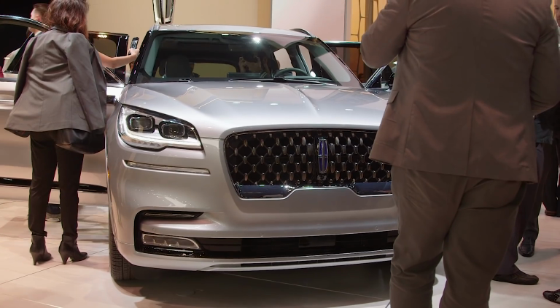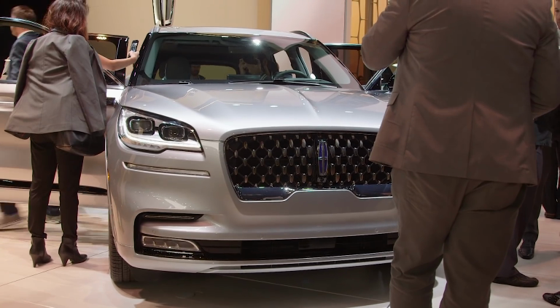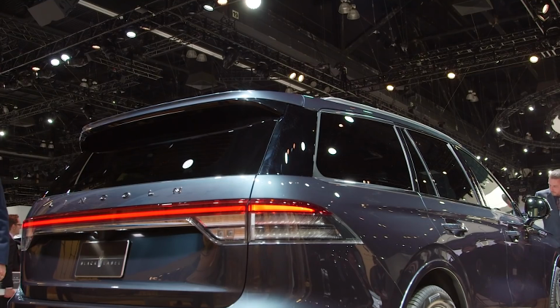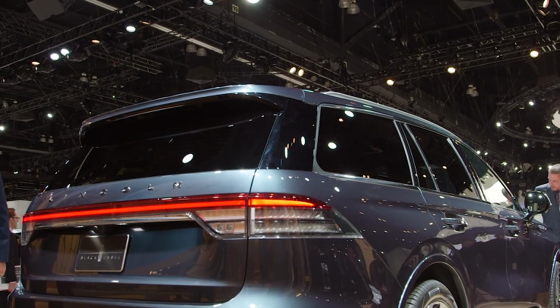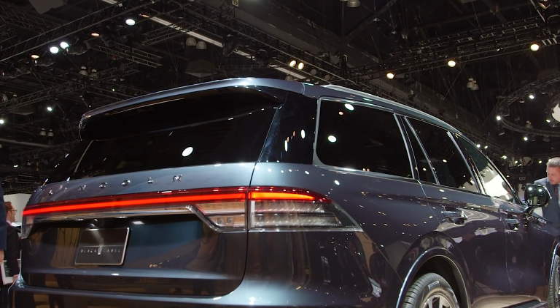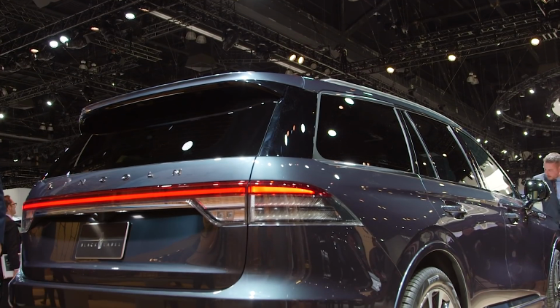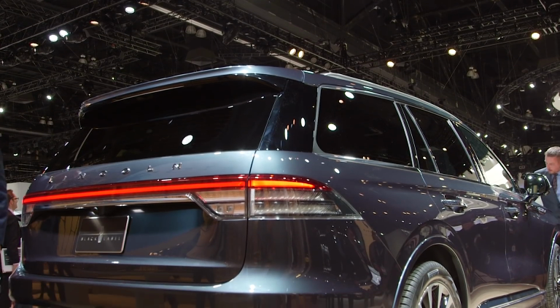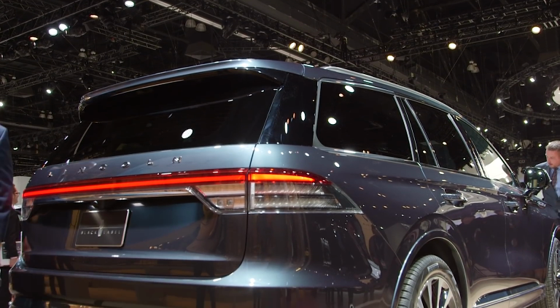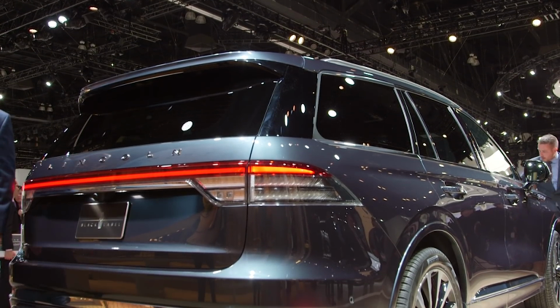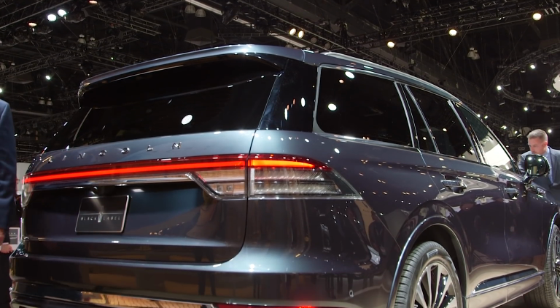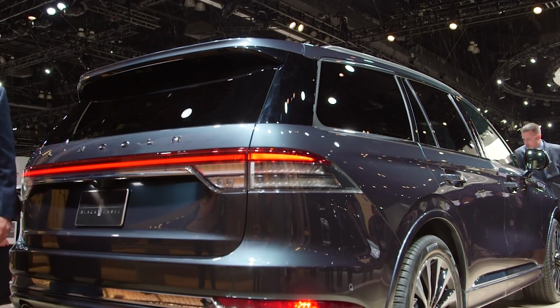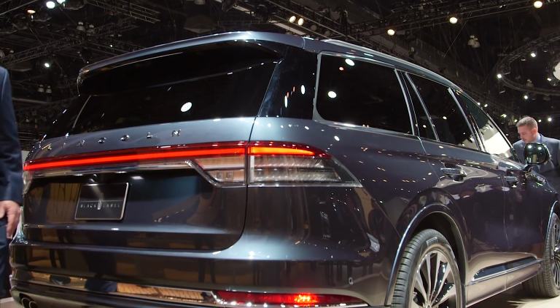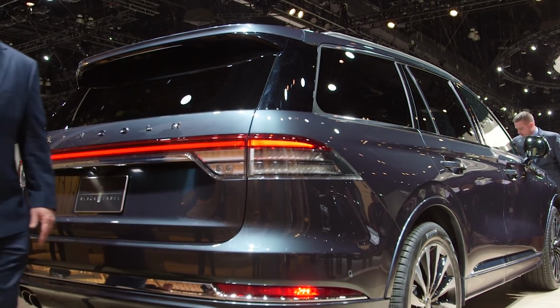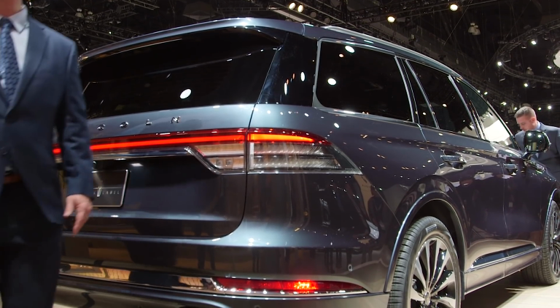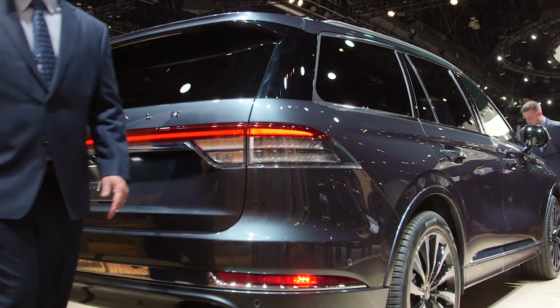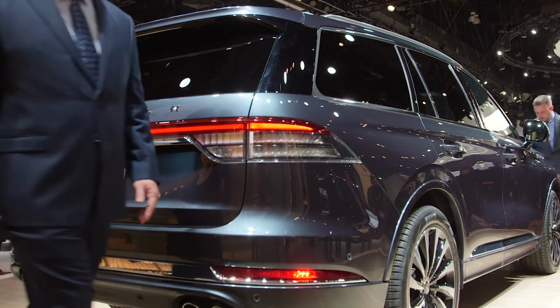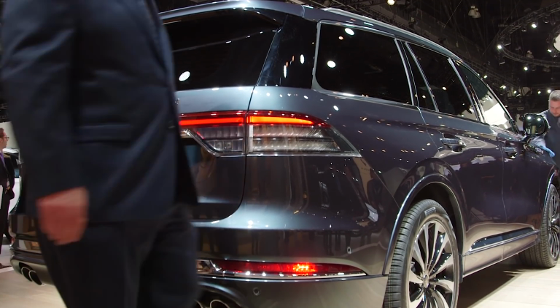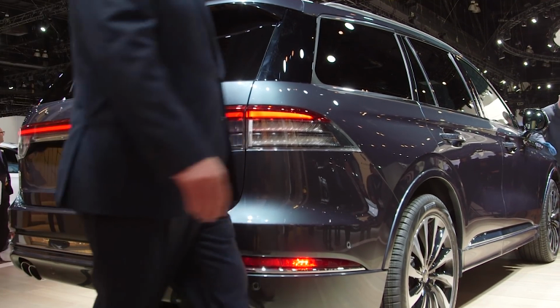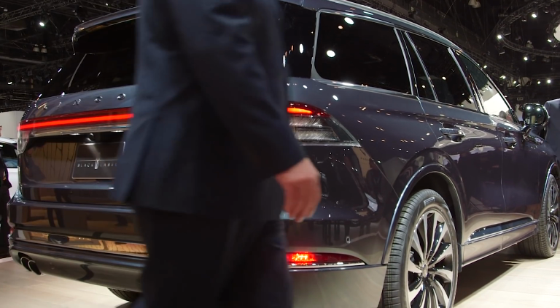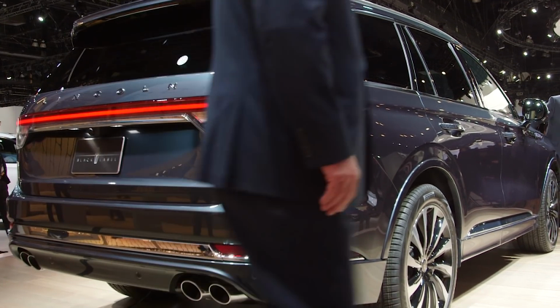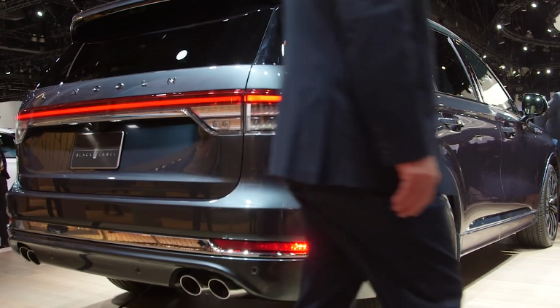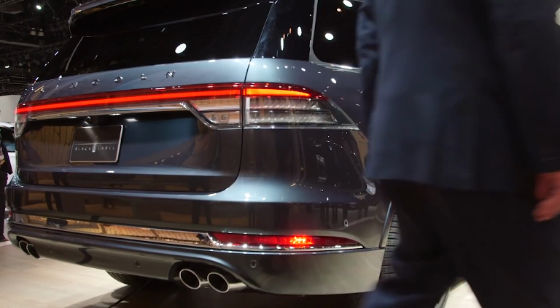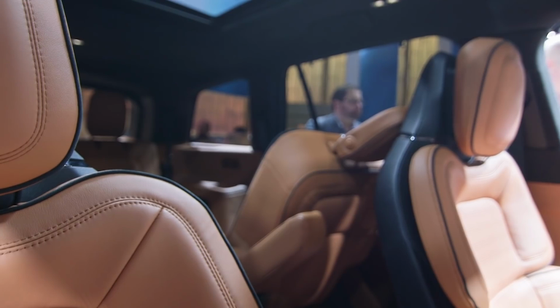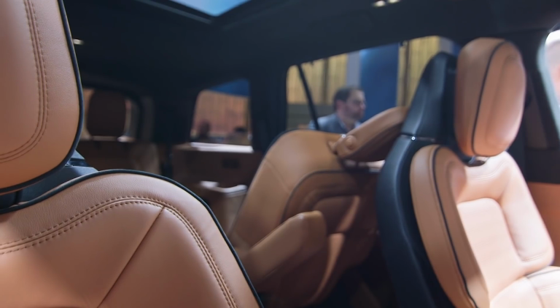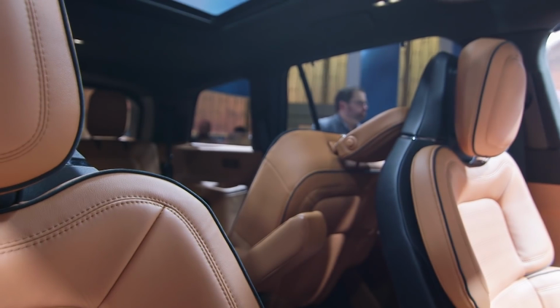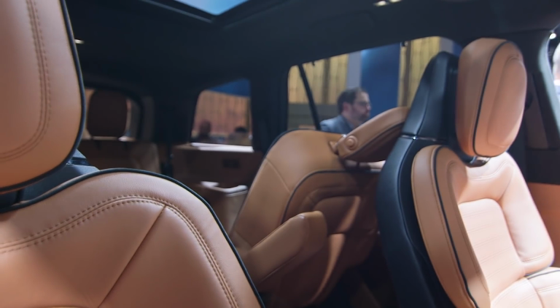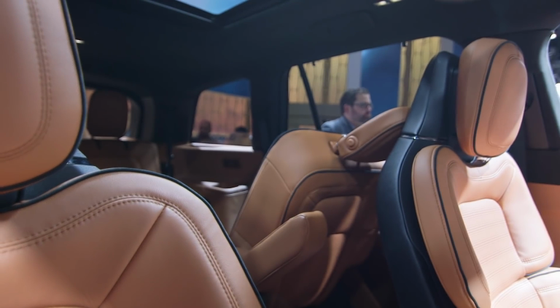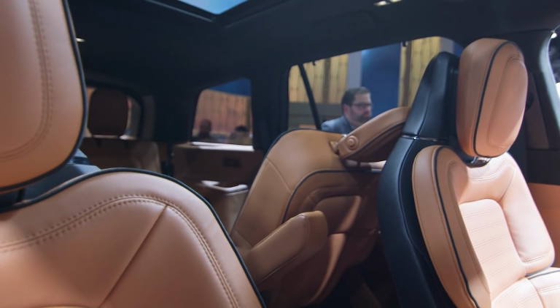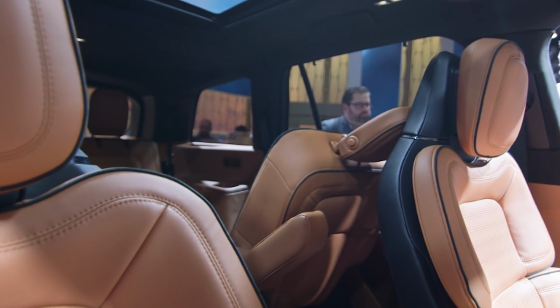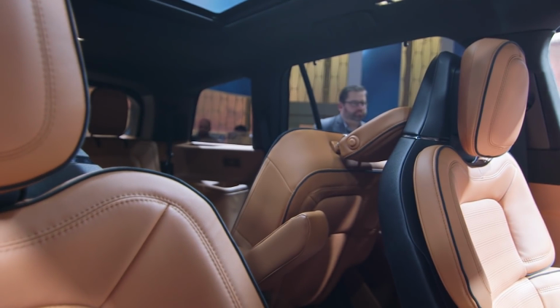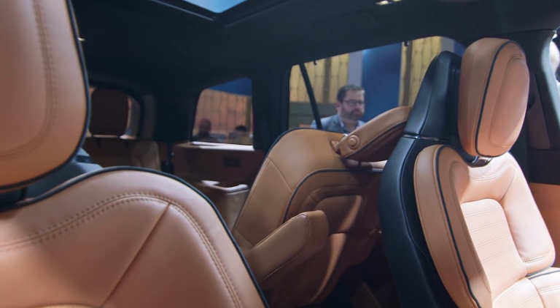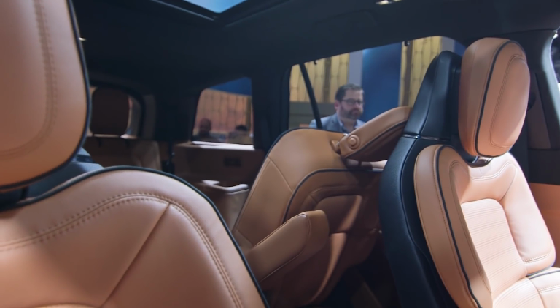We're taking a look at the new Lincoln Aviator, which the company is describing as a three-row midsize premium utility vehicle.